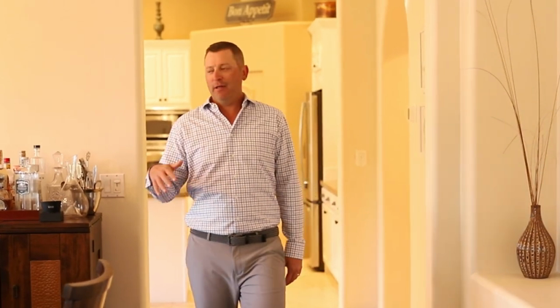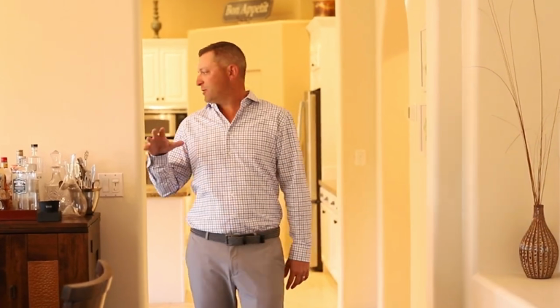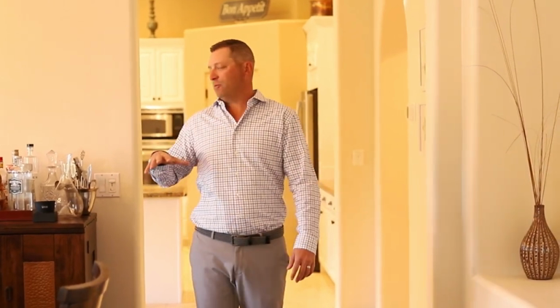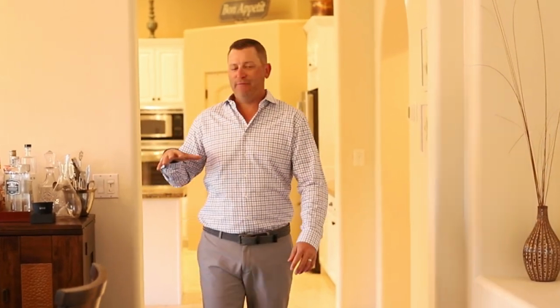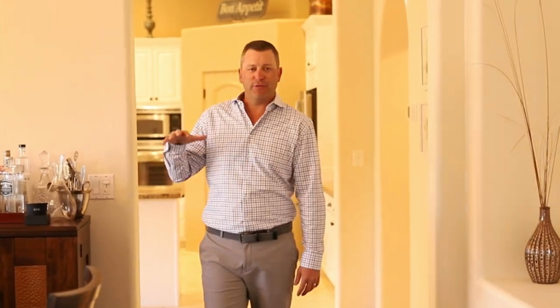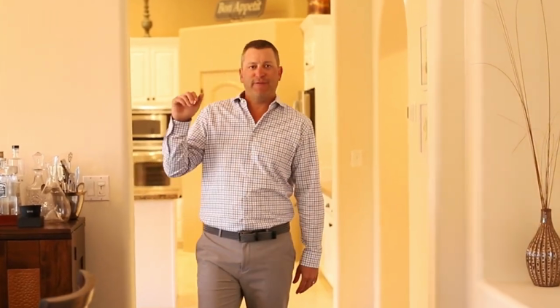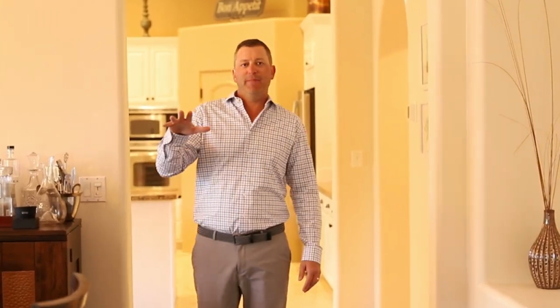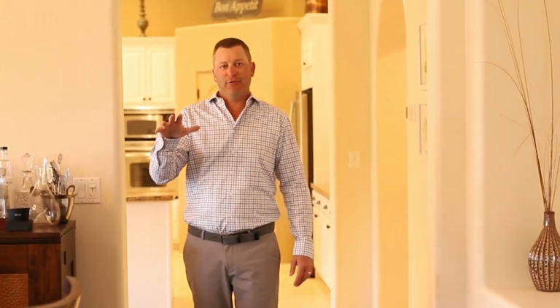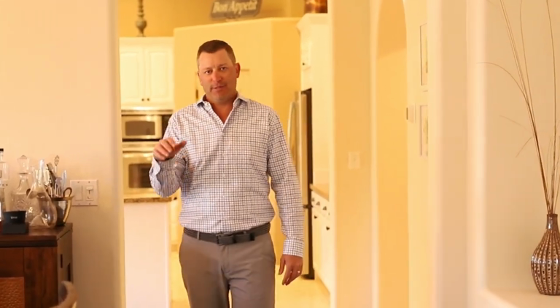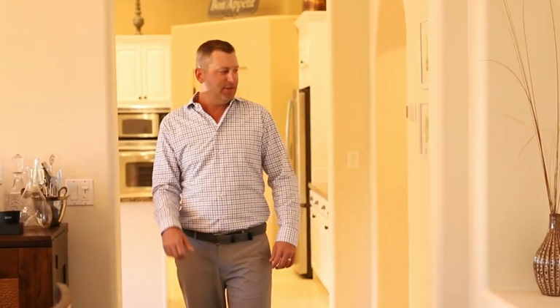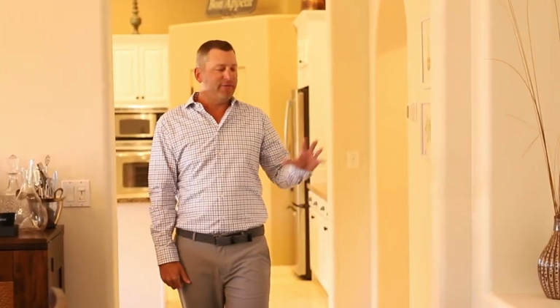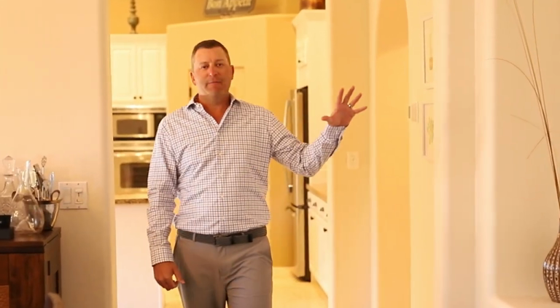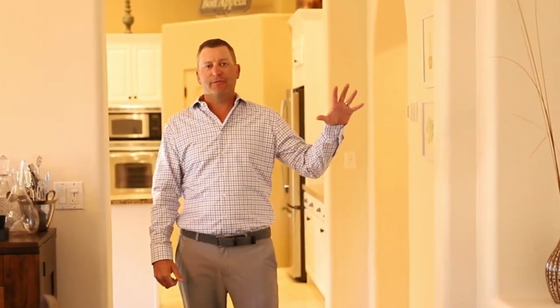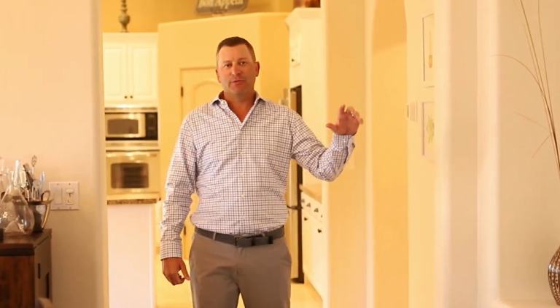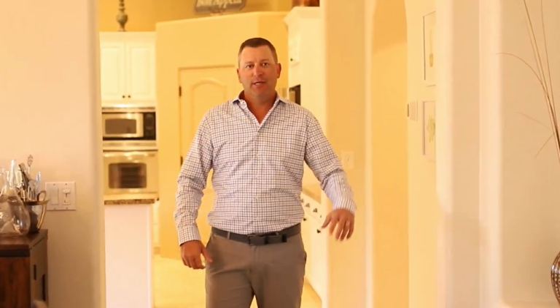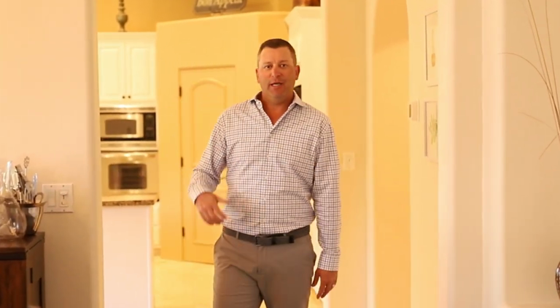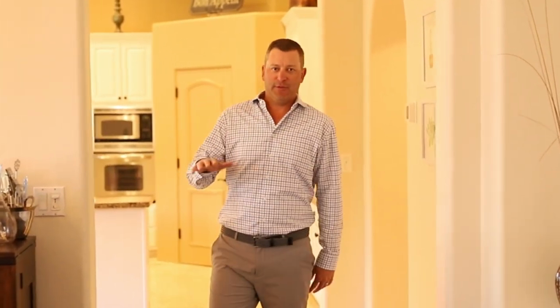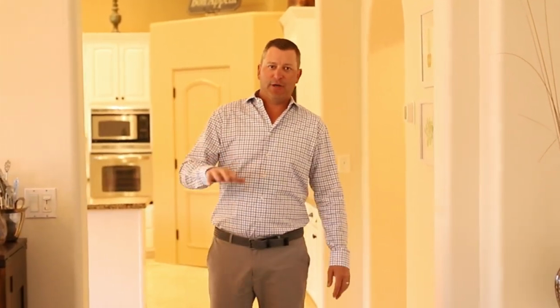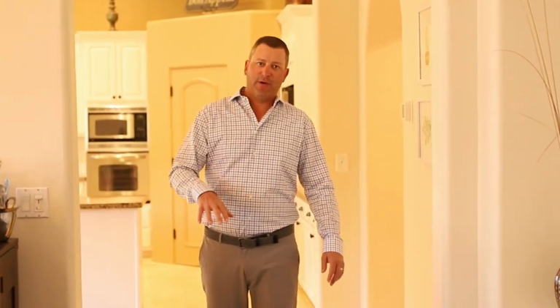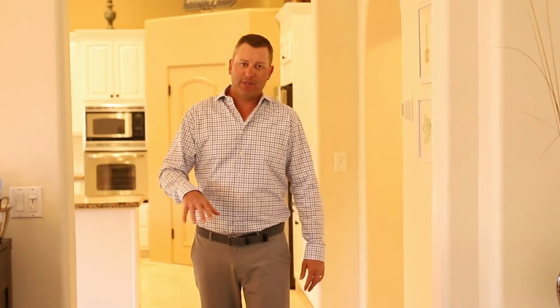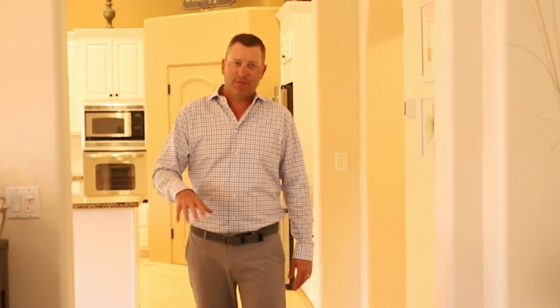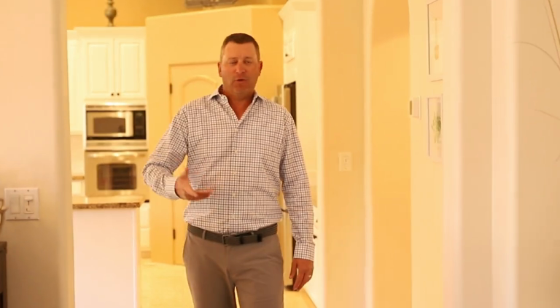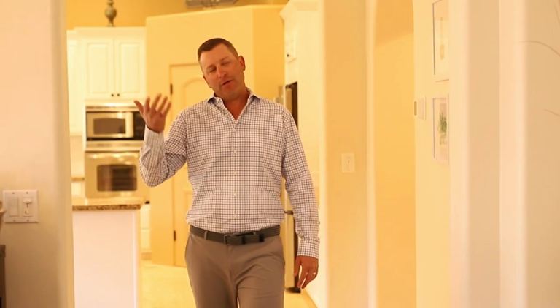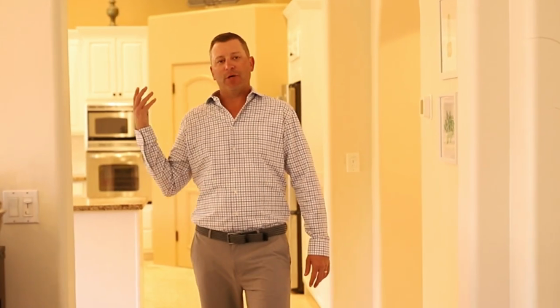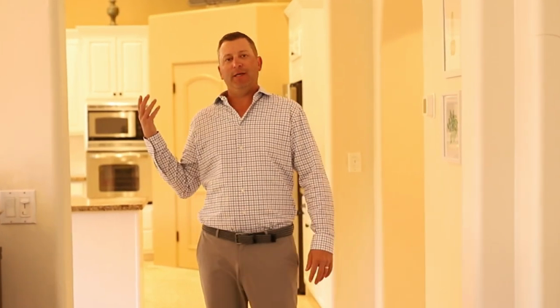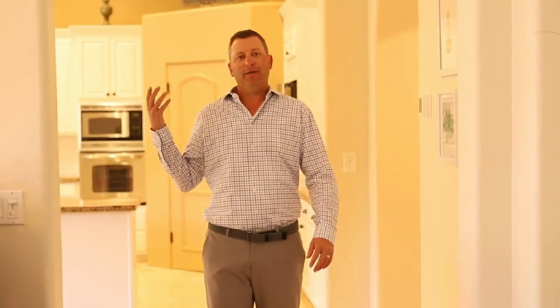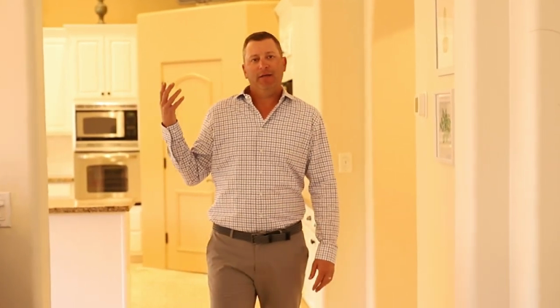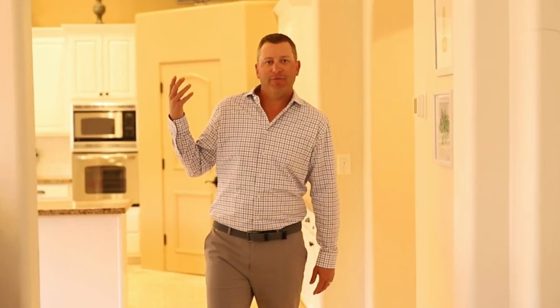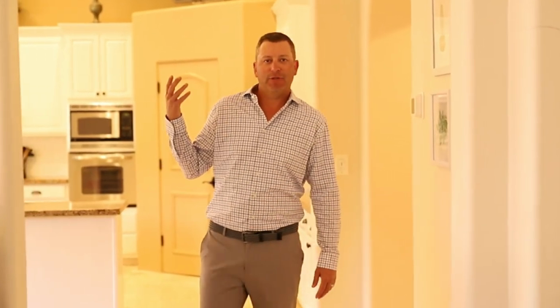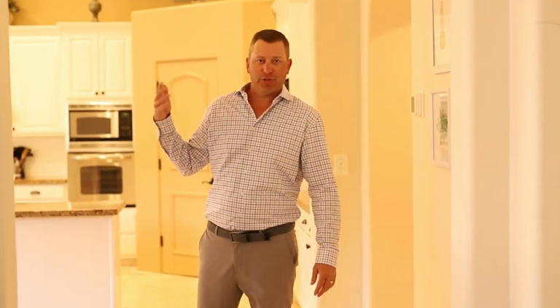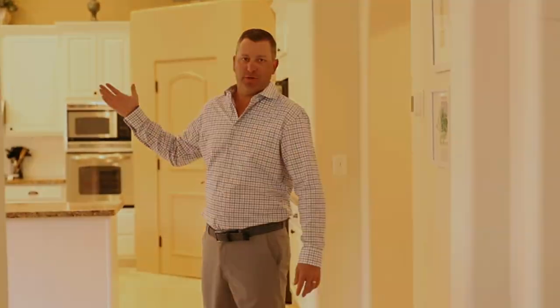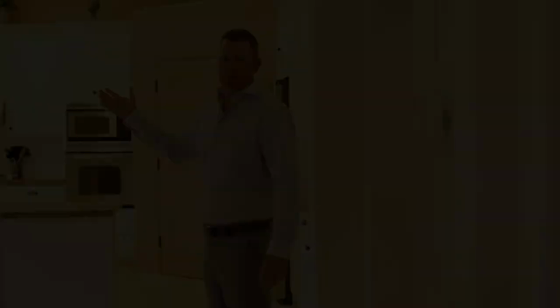This home features five bedrooms, five bathrooms, and a three-car garage. Why don't you come in and have a look? I'll show you around.